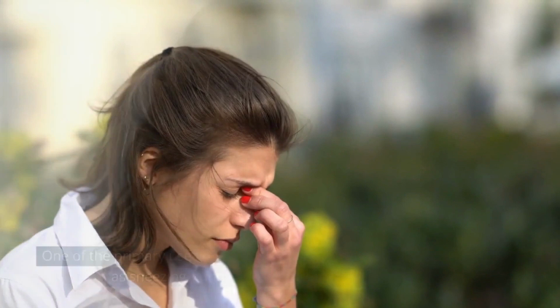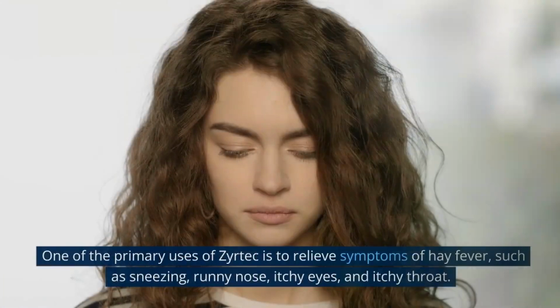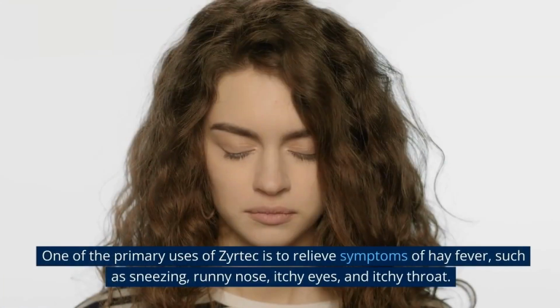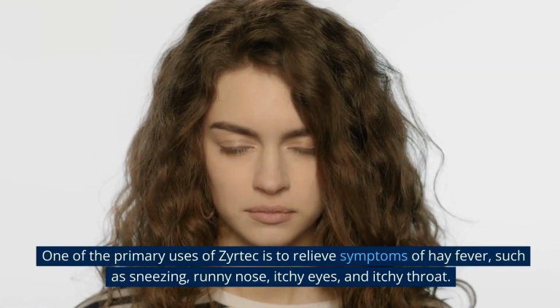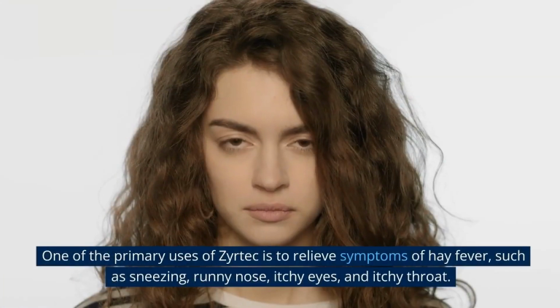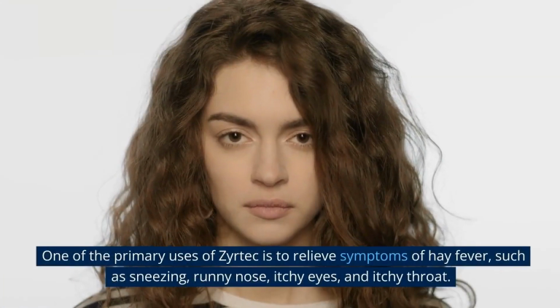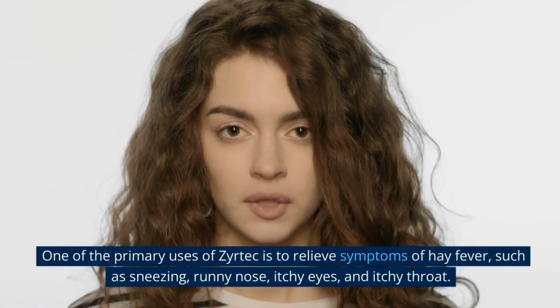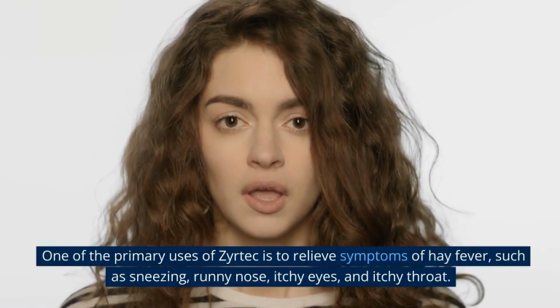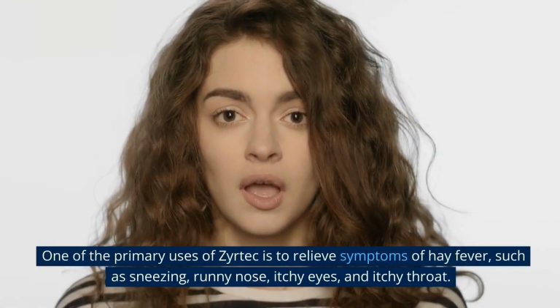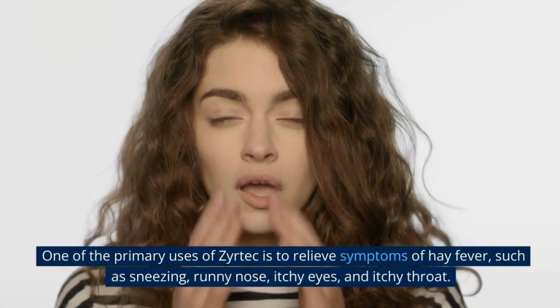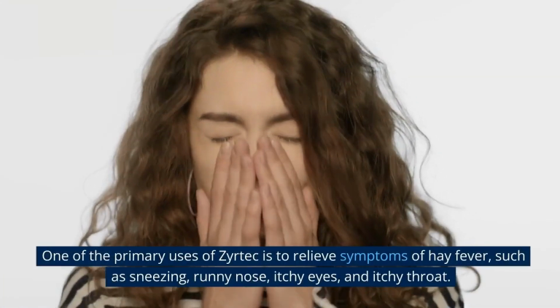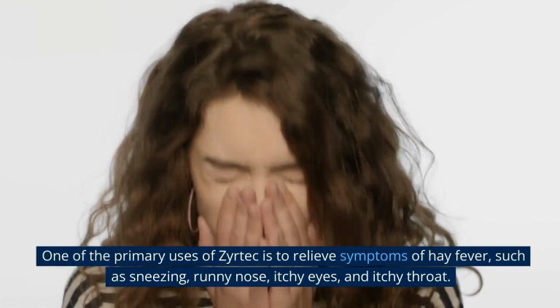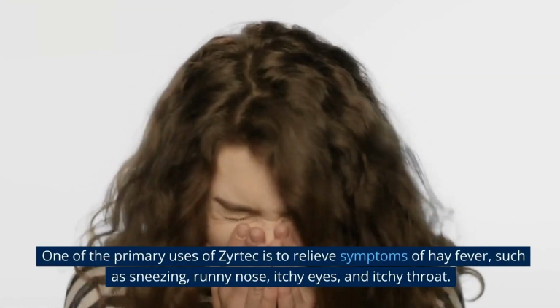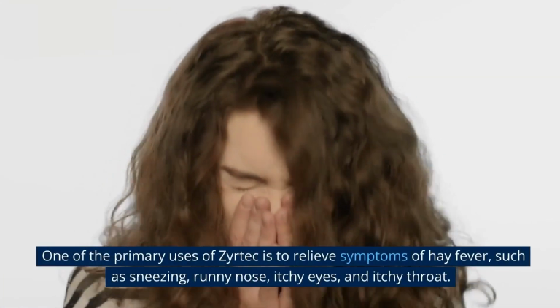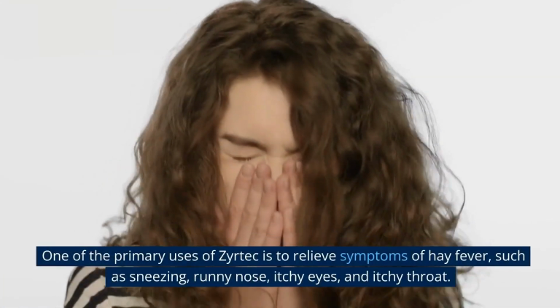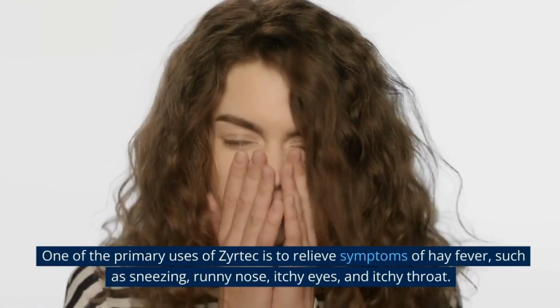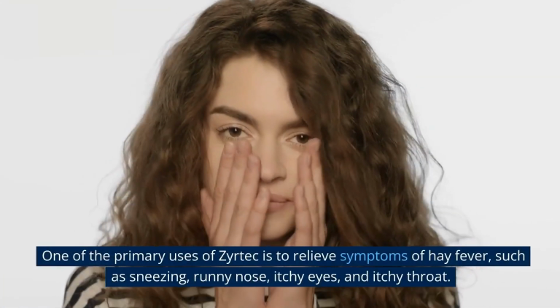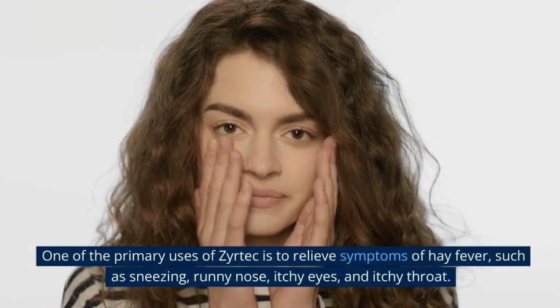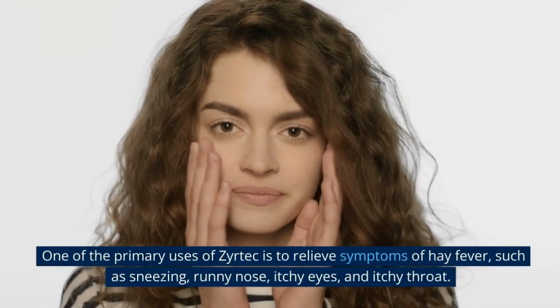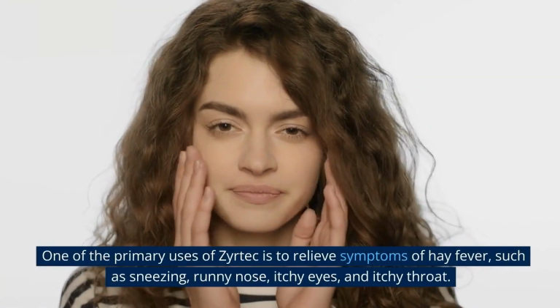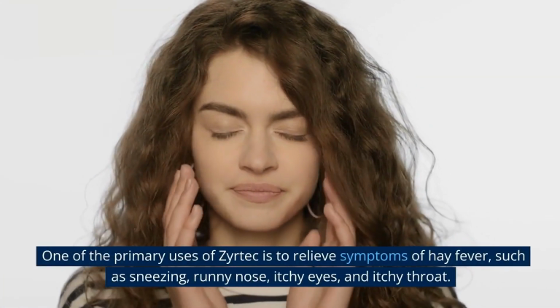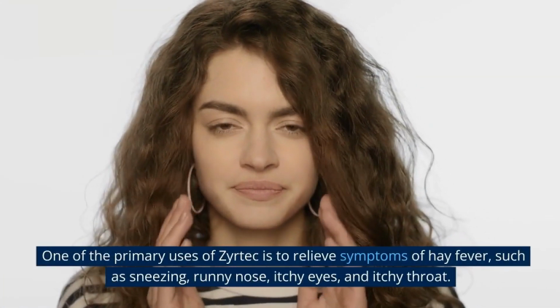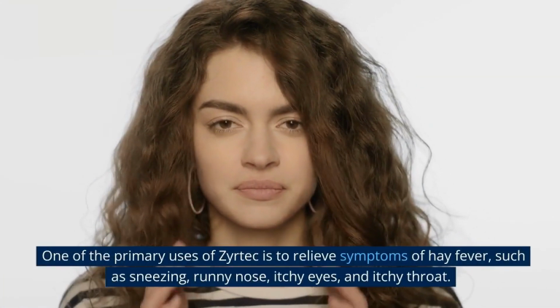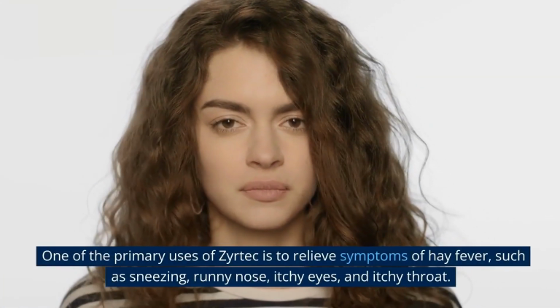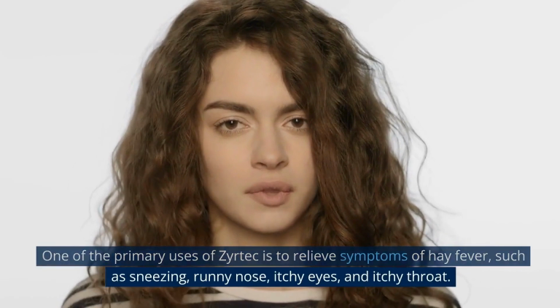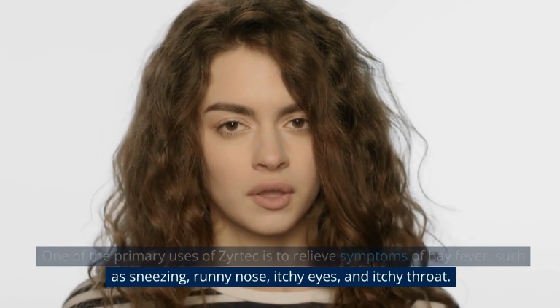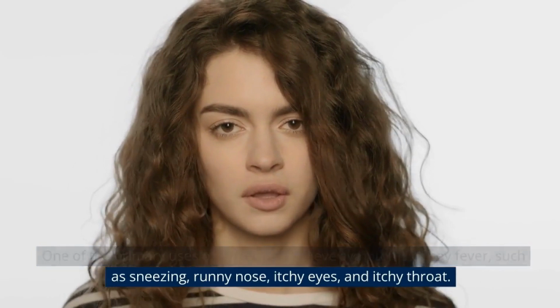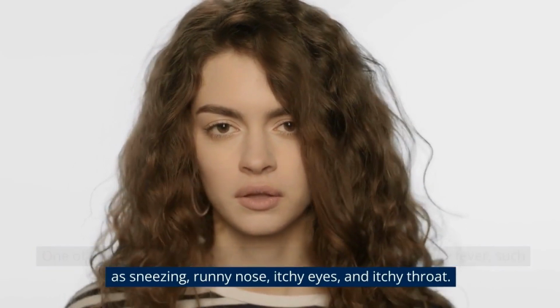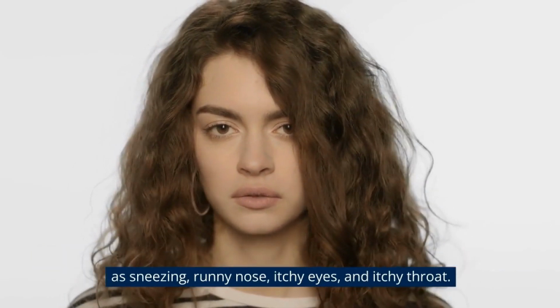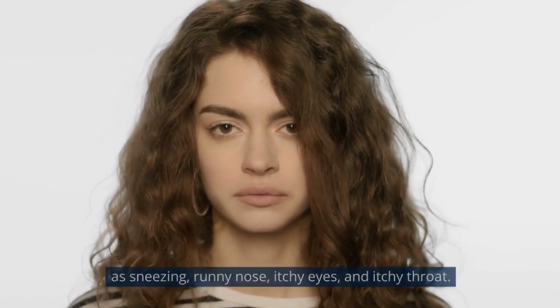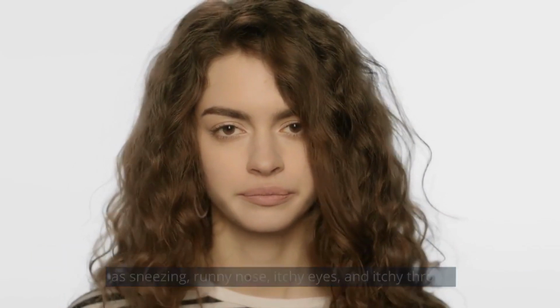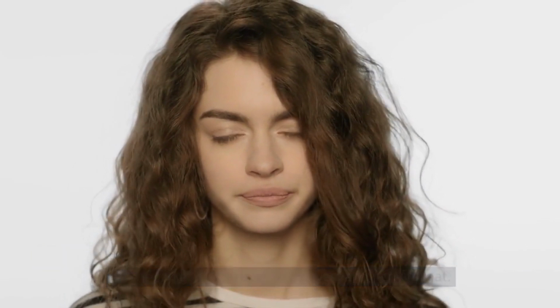One of the primary uses of Zyrtec is to relieve symptoms of hay fever, such as sneezing, runny nose, itchy eyes, and itchy throat.